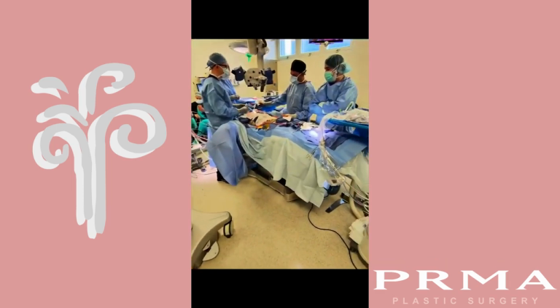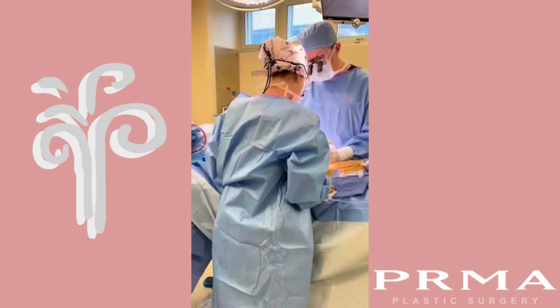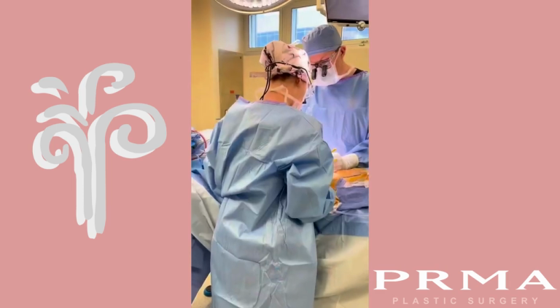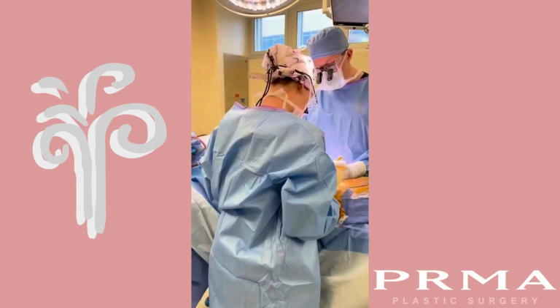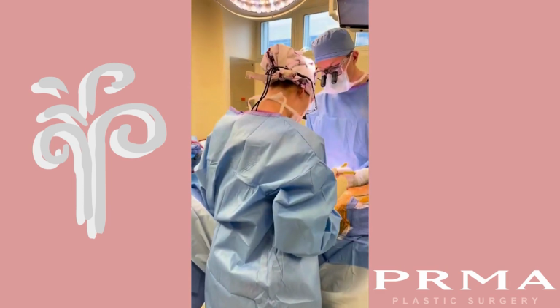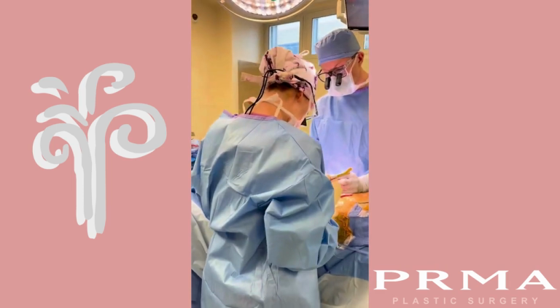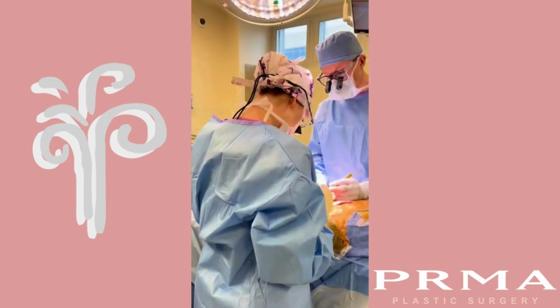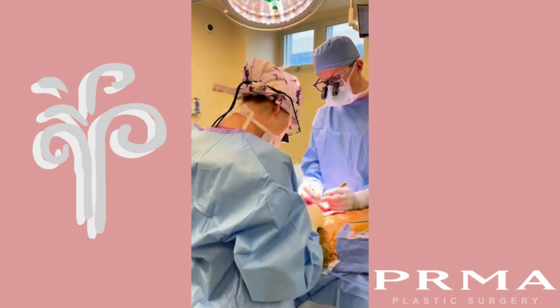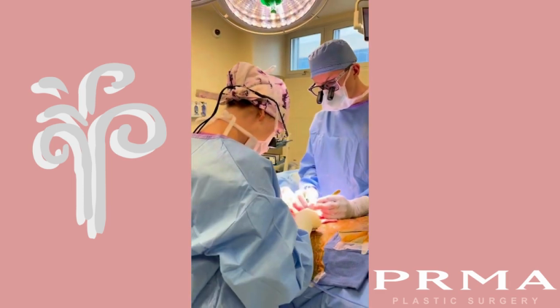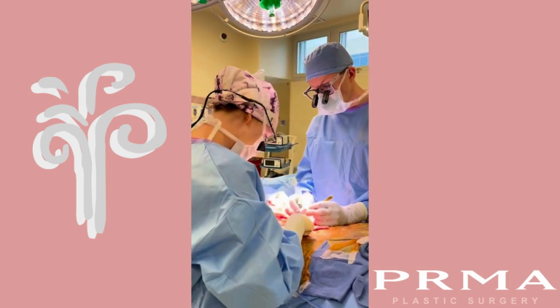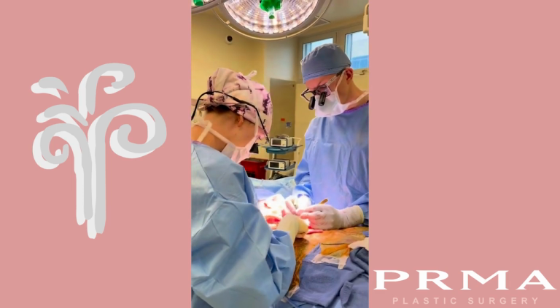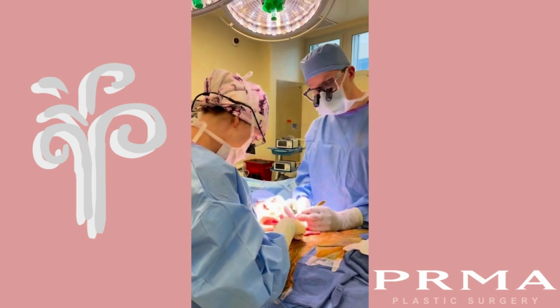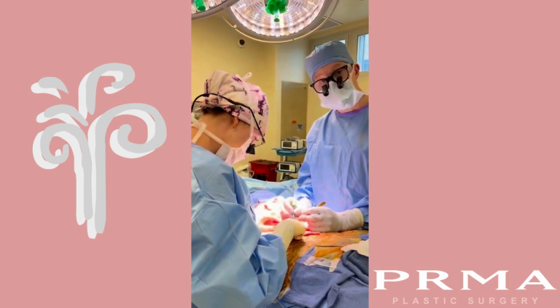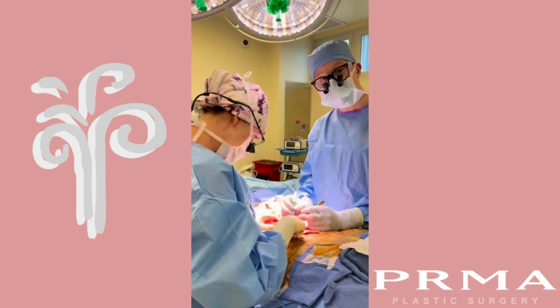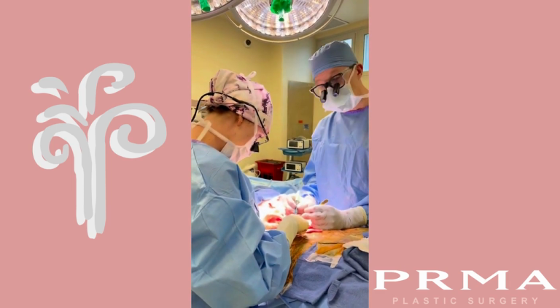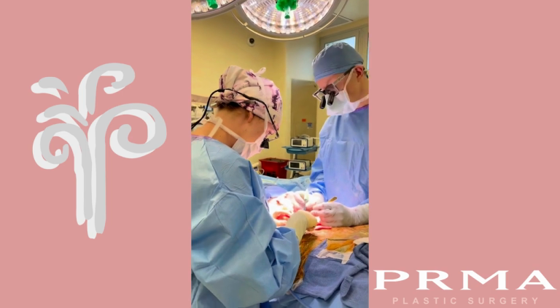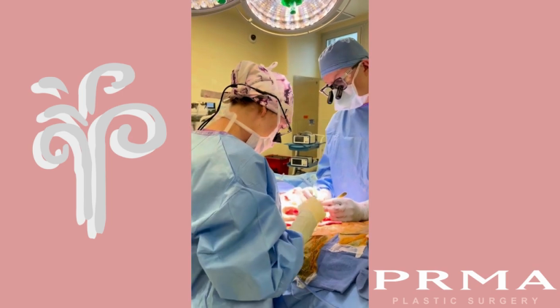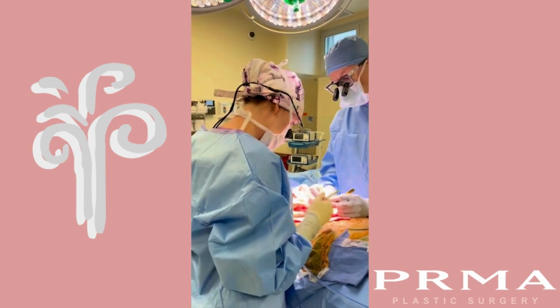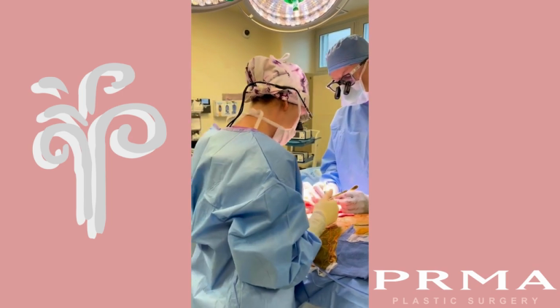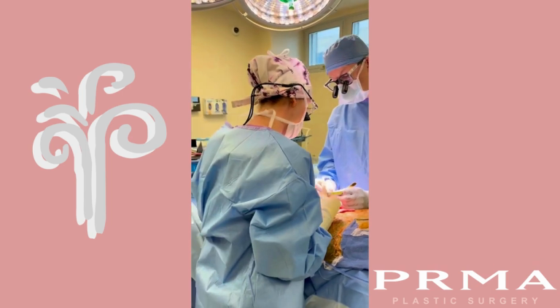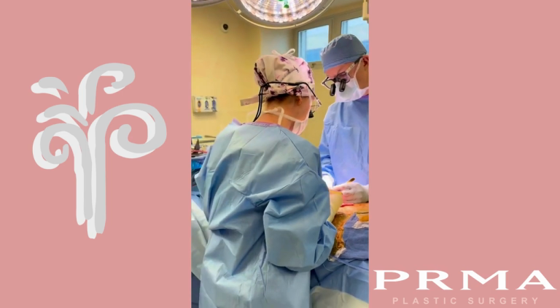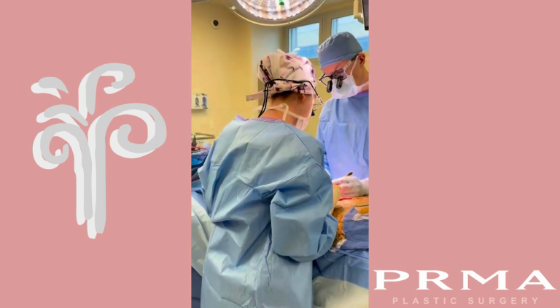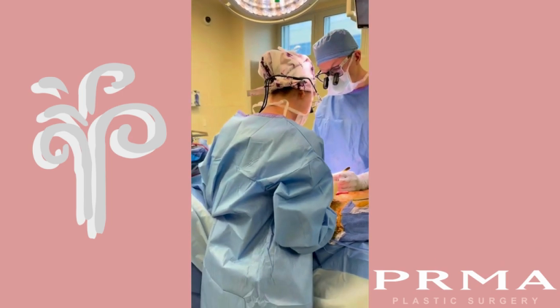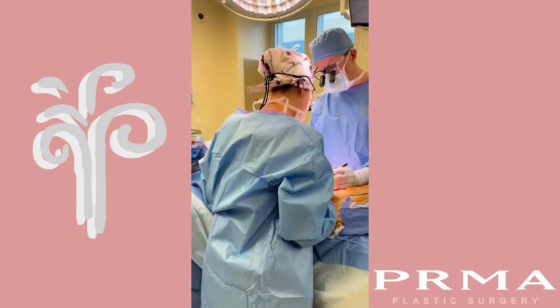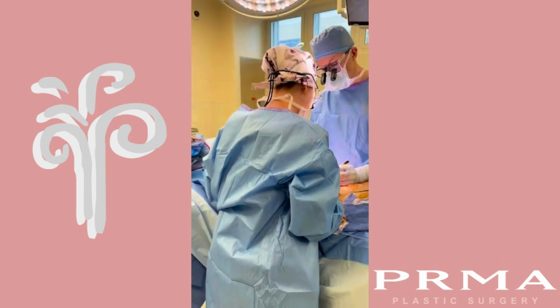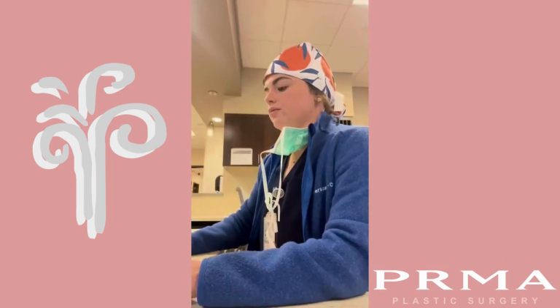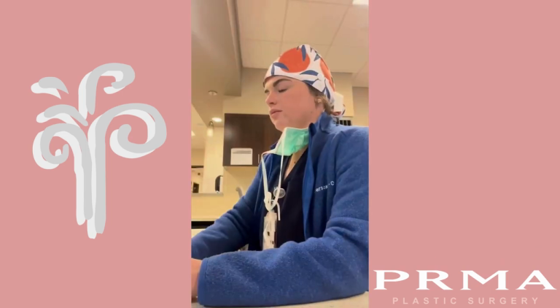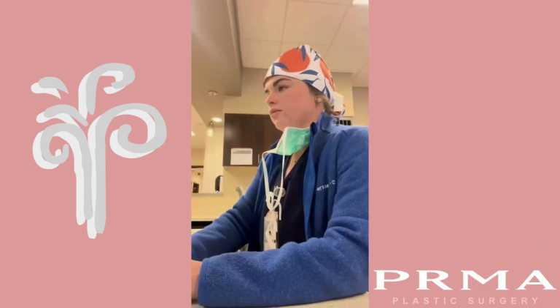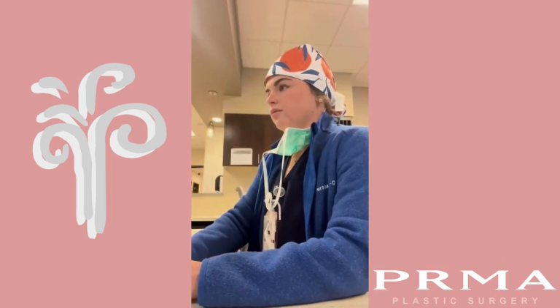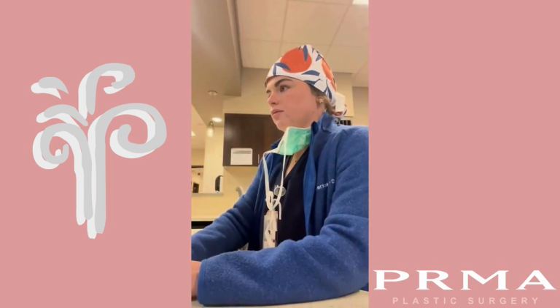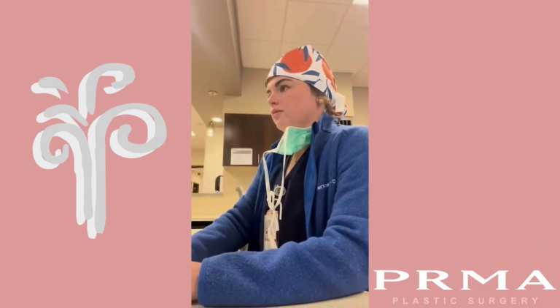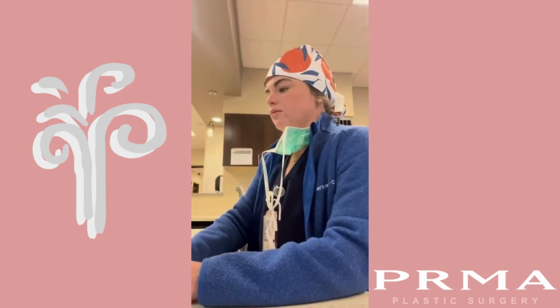PA Sarah came in to give me a break. Usually per case, there are two surgeons and two PAs. The team approach is essential at PRMA.